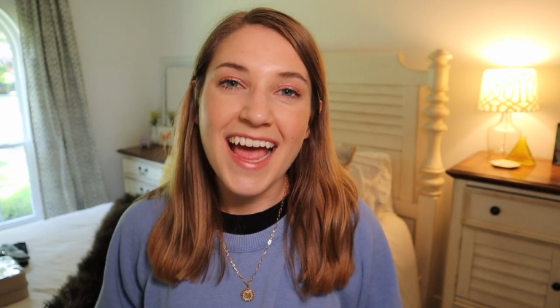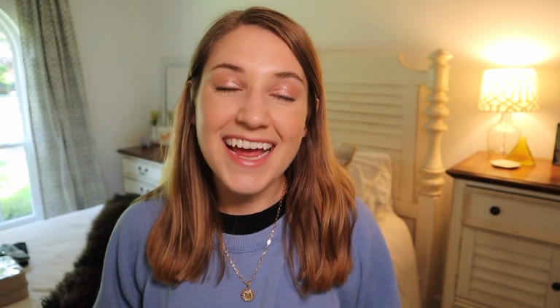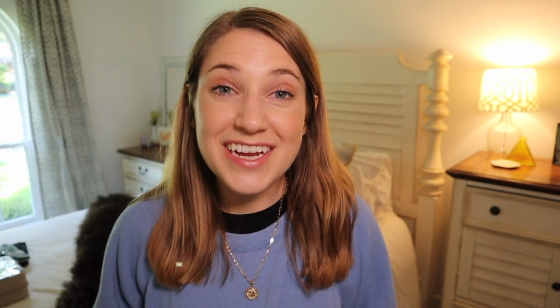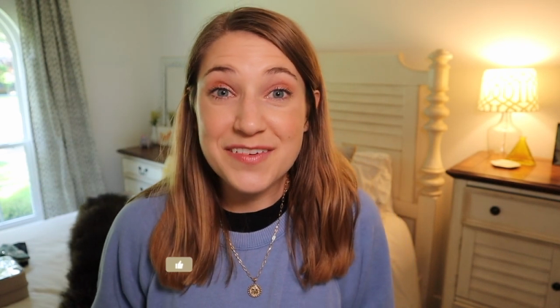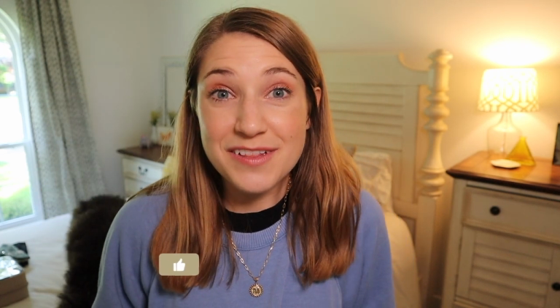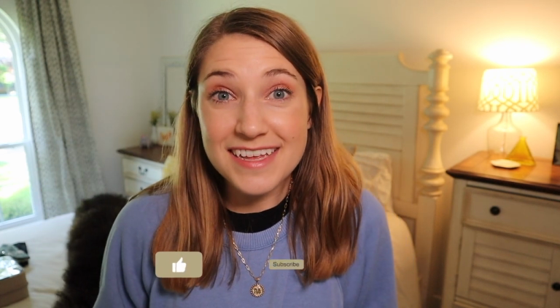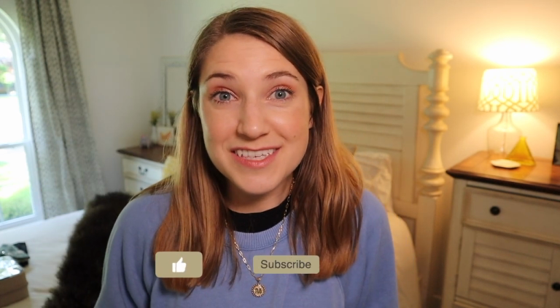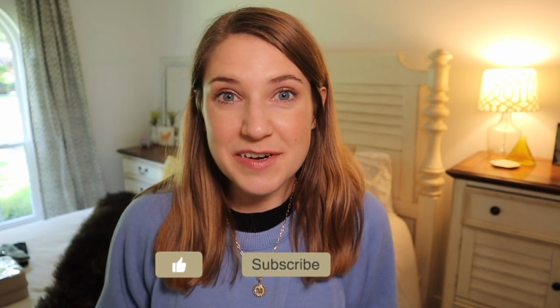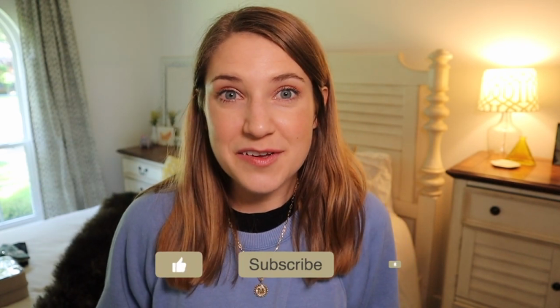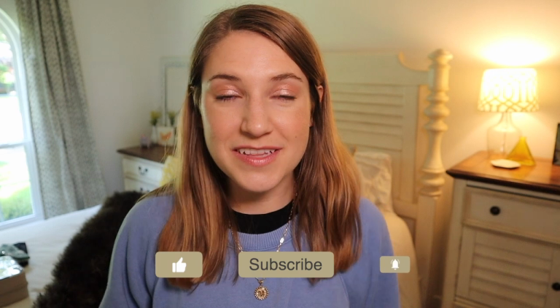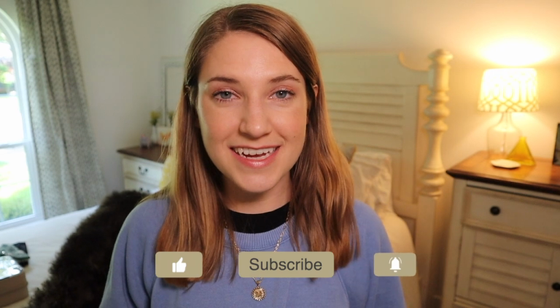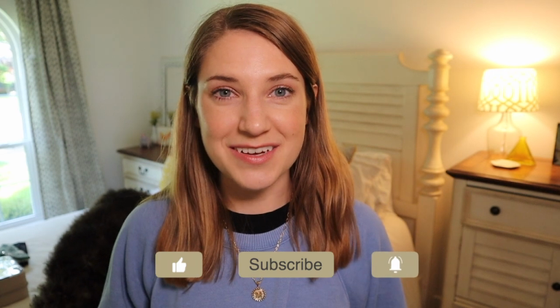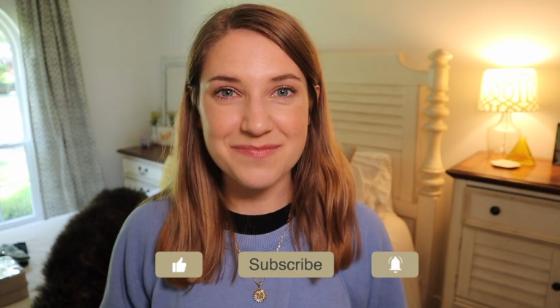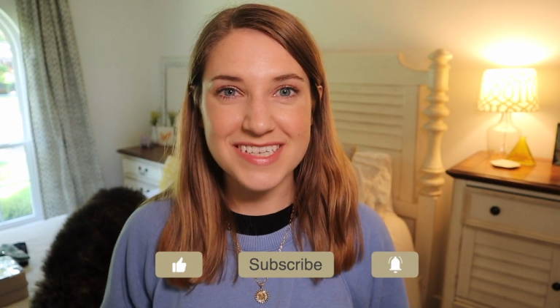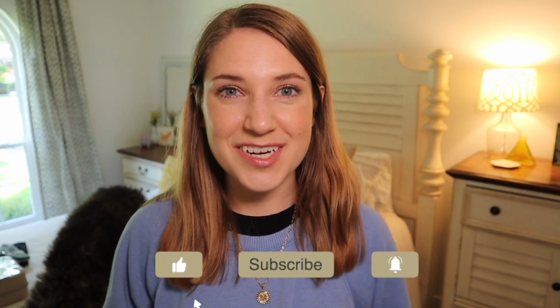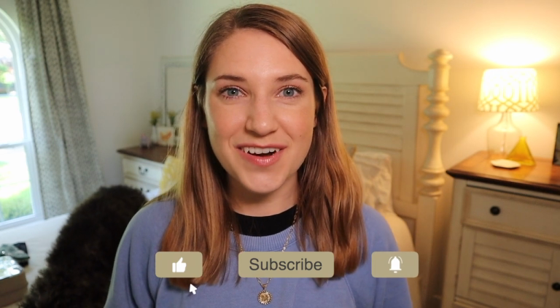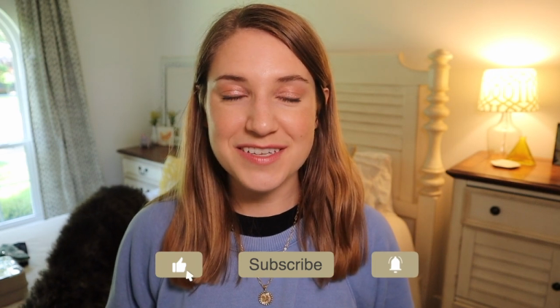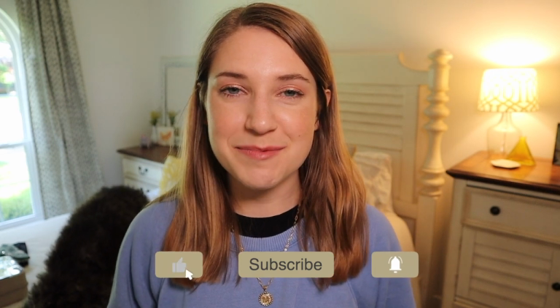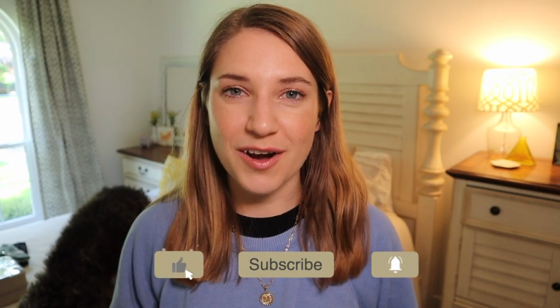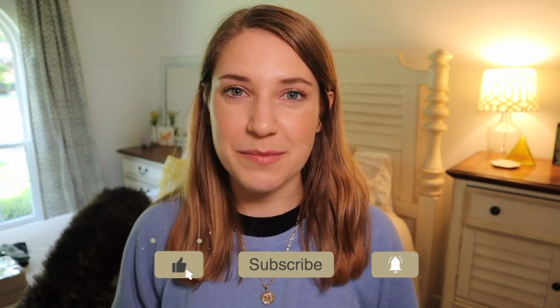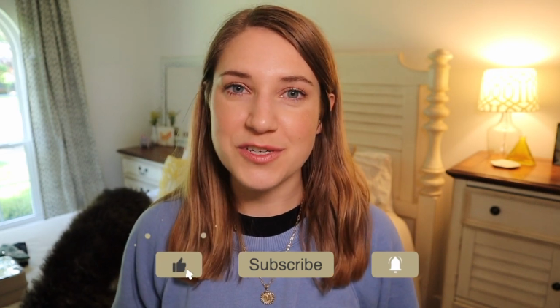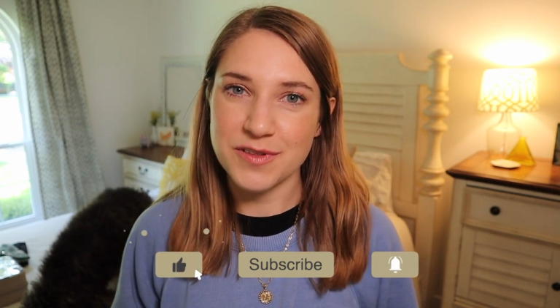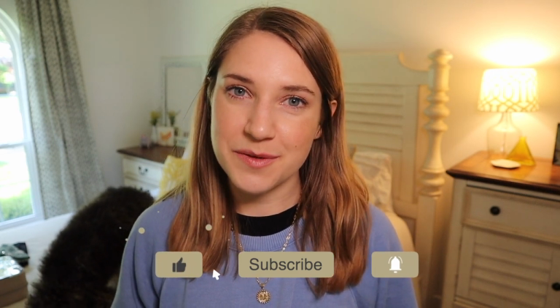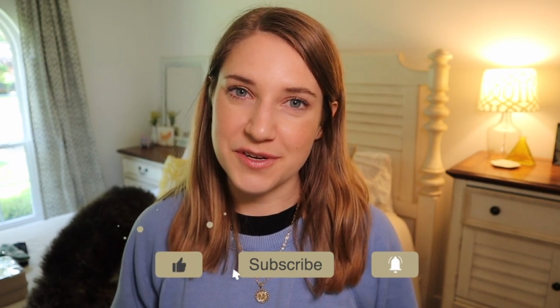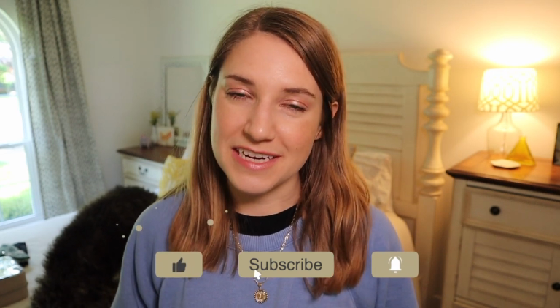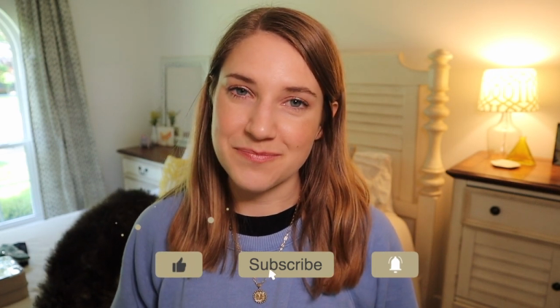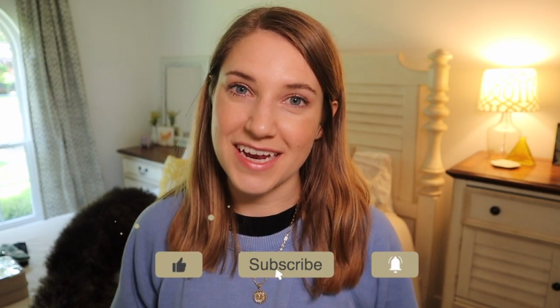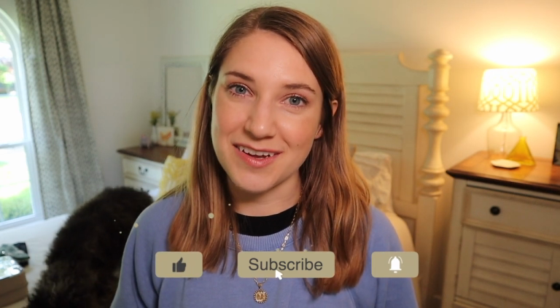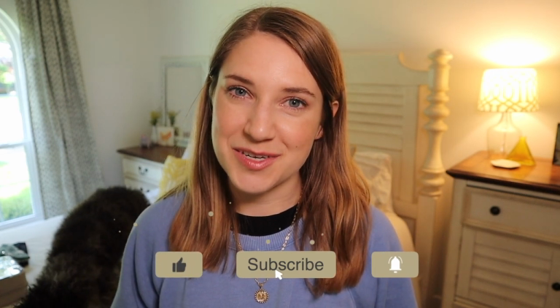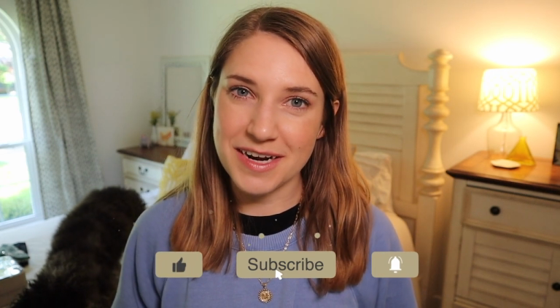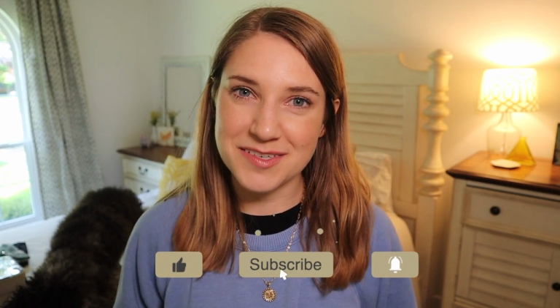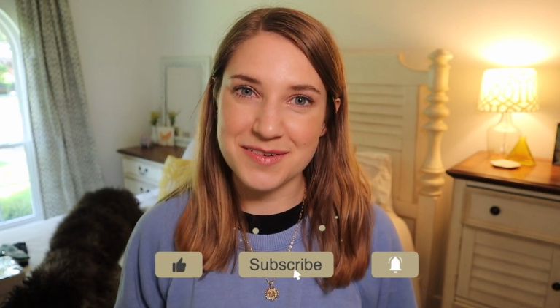If you like this video, then like it. Stick around, subscribe, join the community, and I'll see you in my next one.